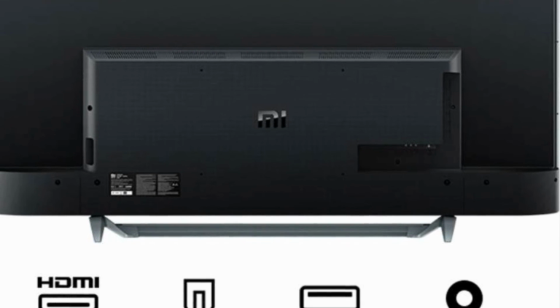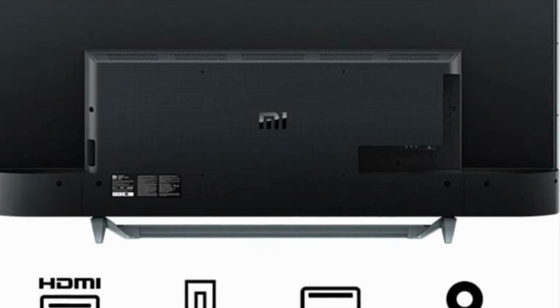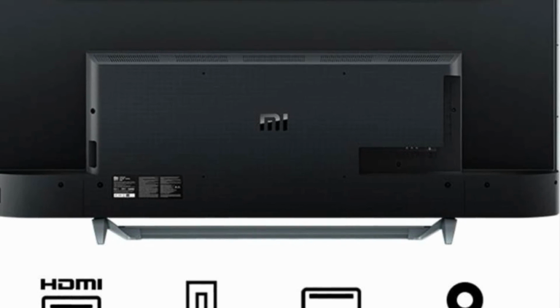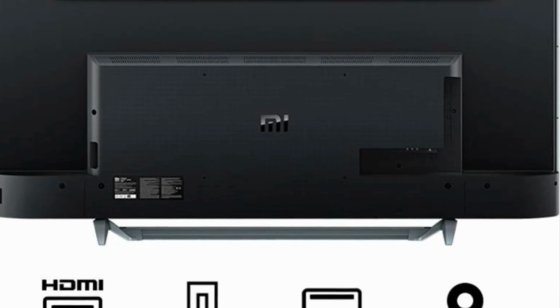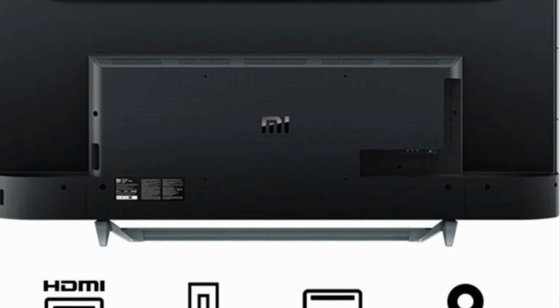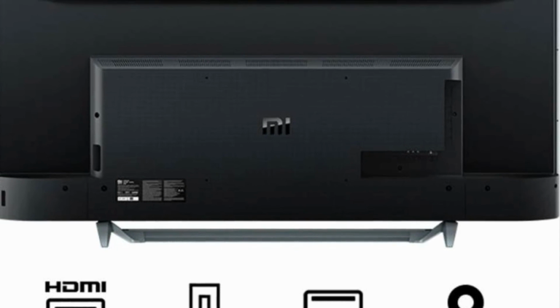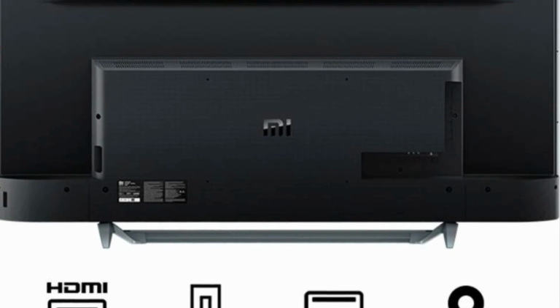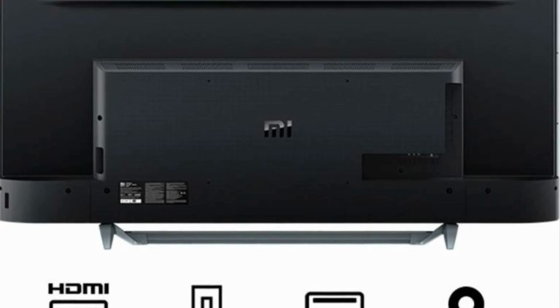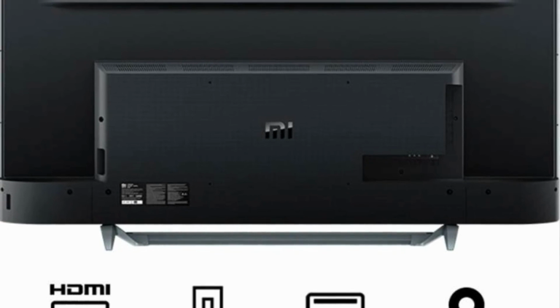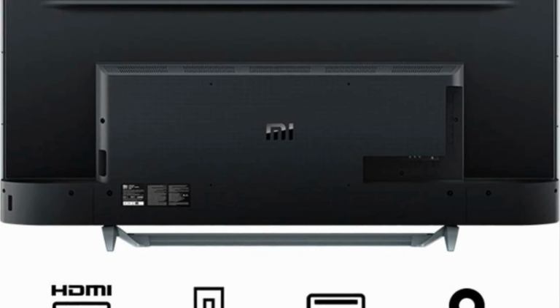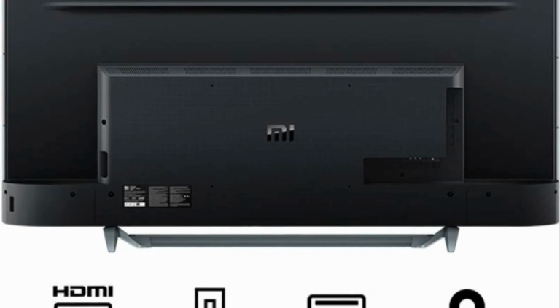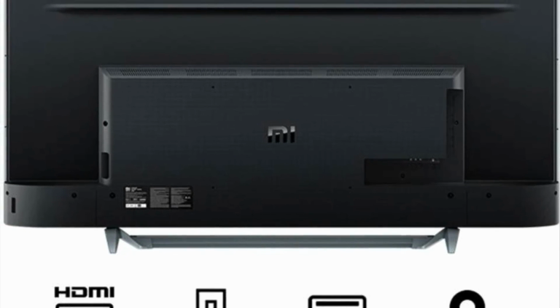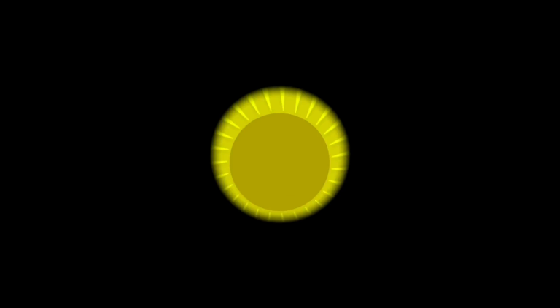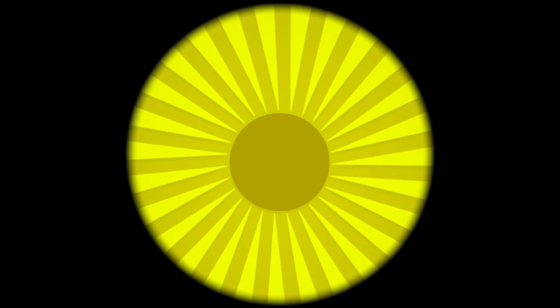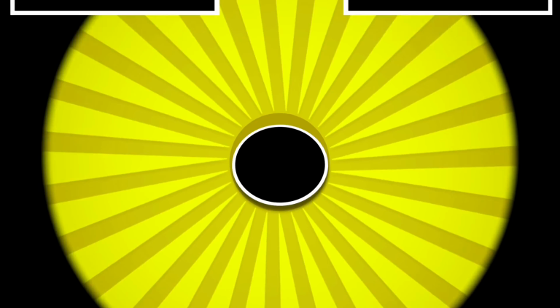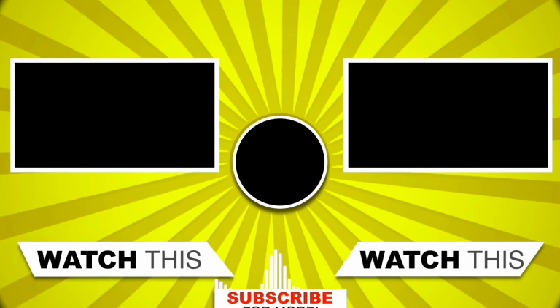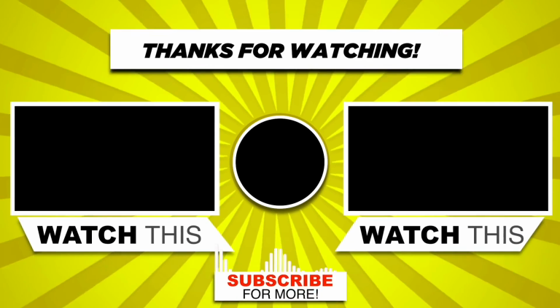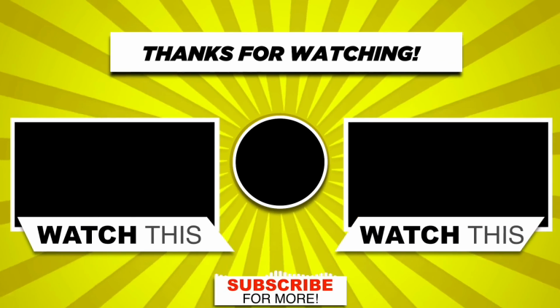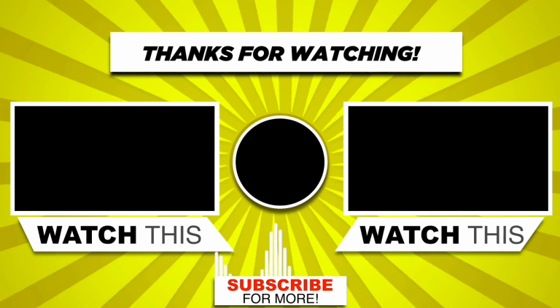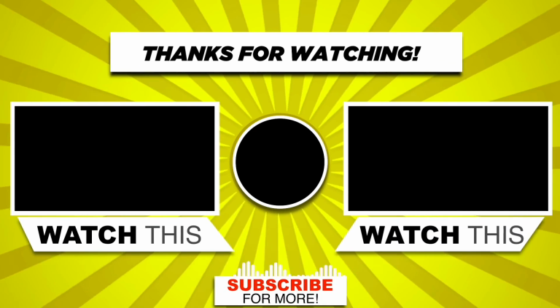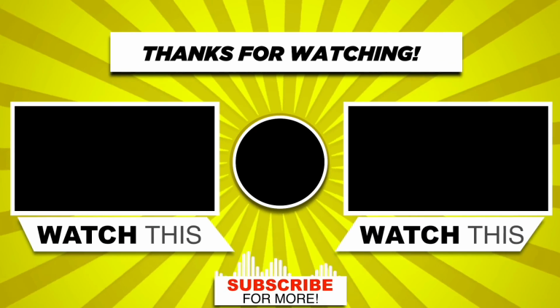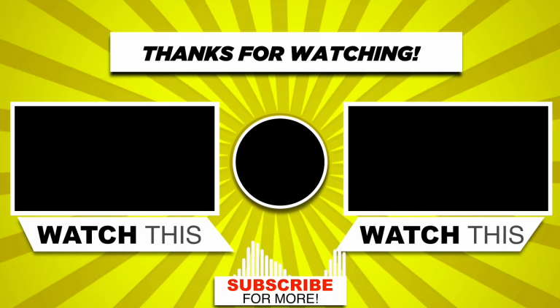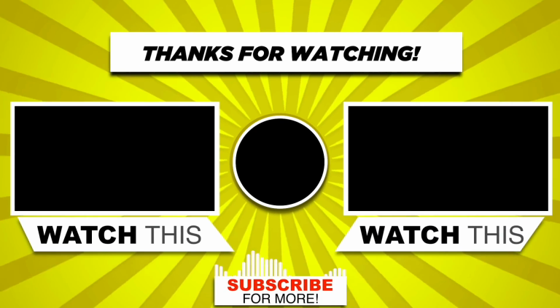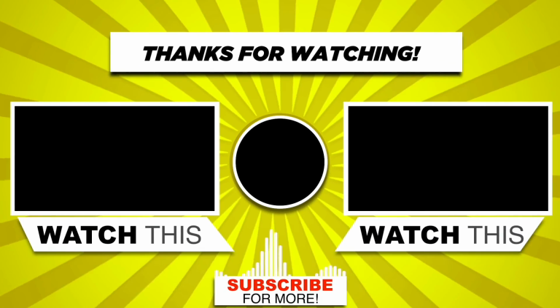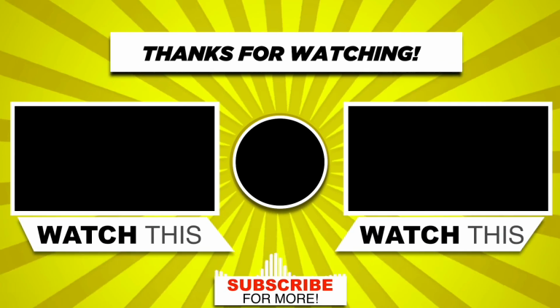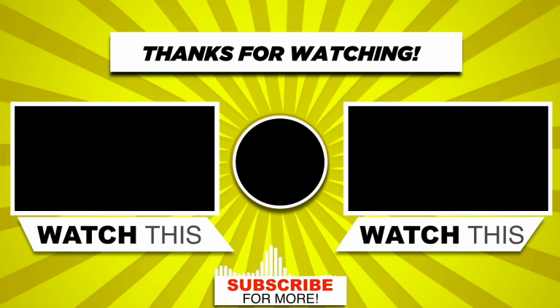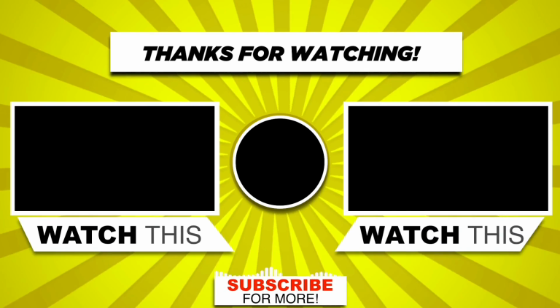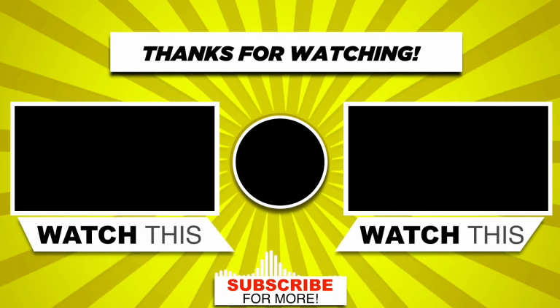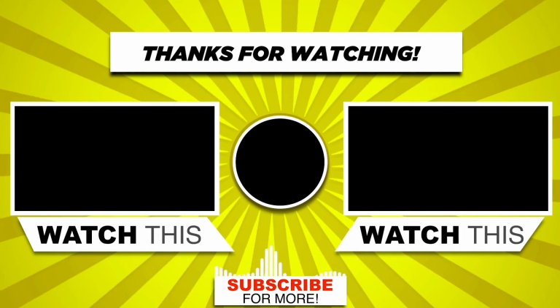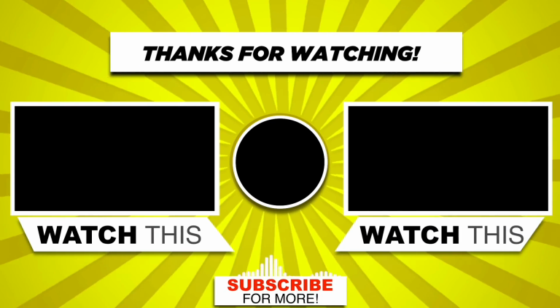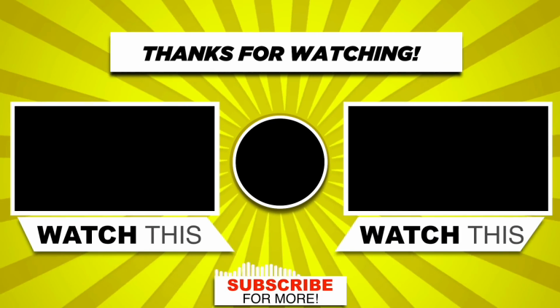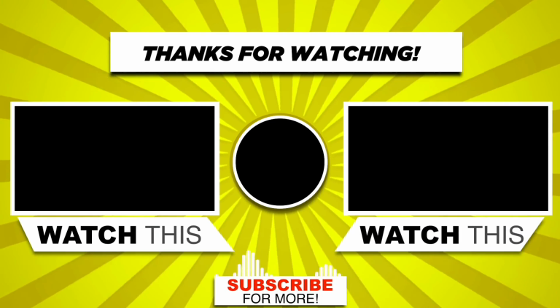For more information, check the description link. Thanks for watching — don't forget to like, comment, and subscribe.